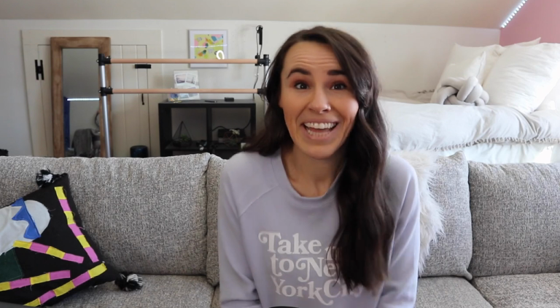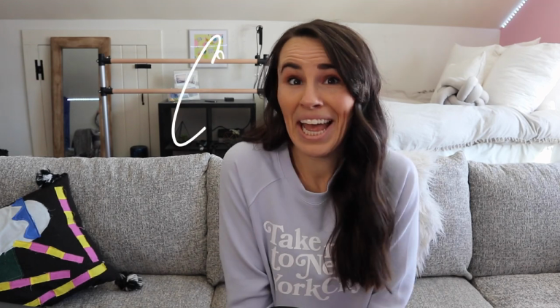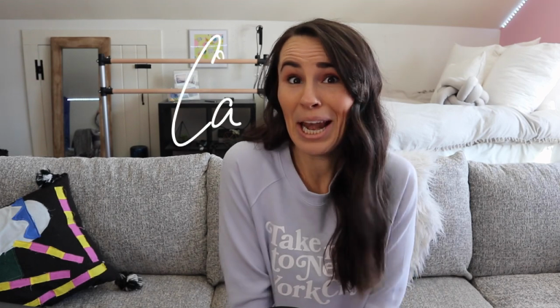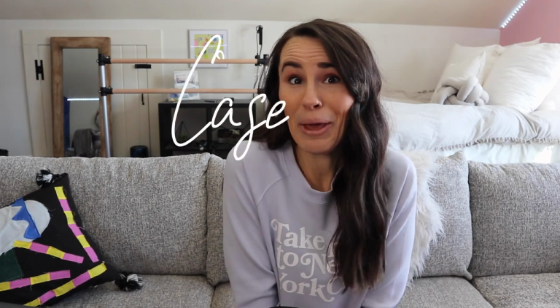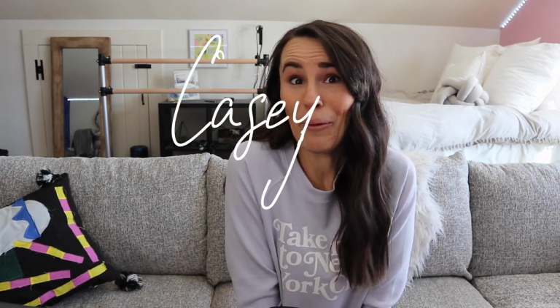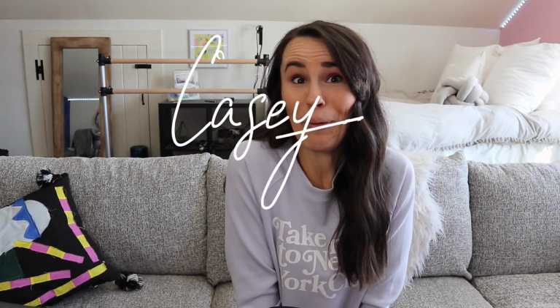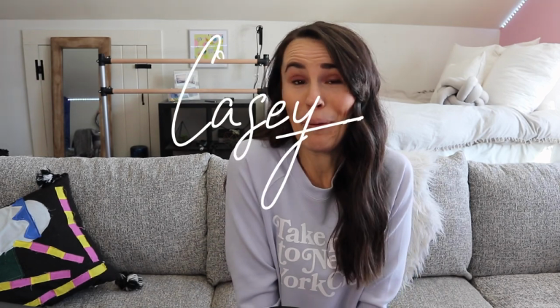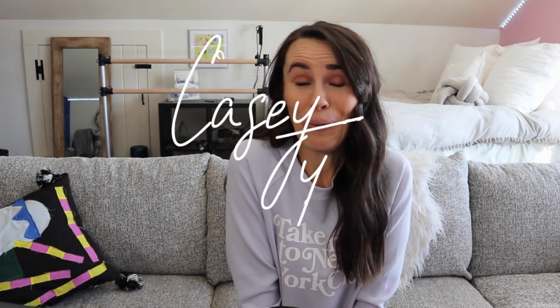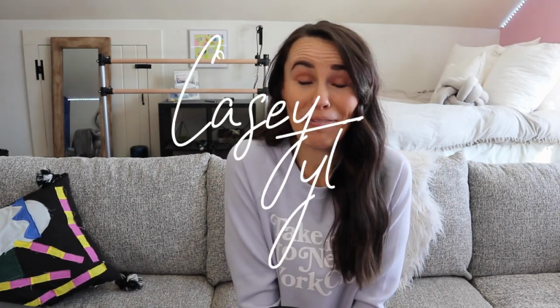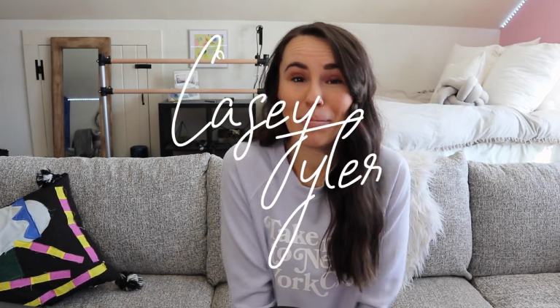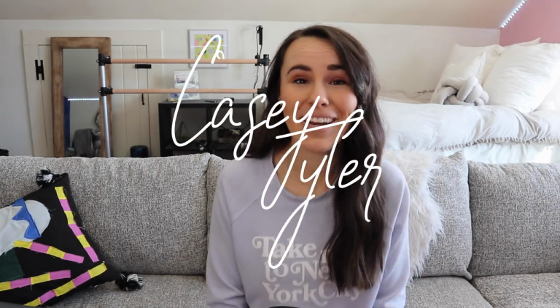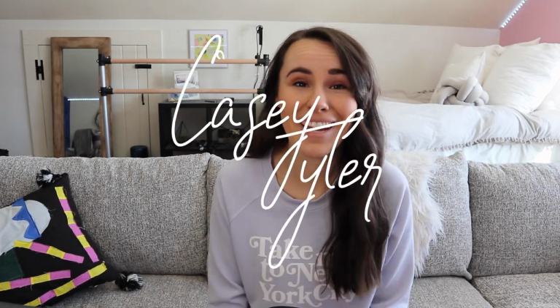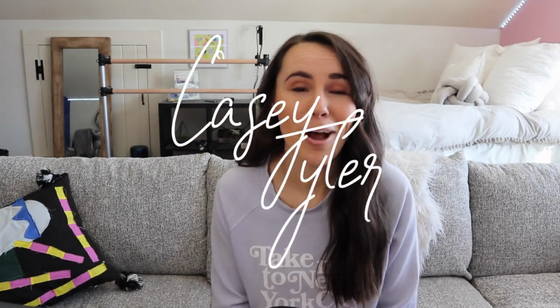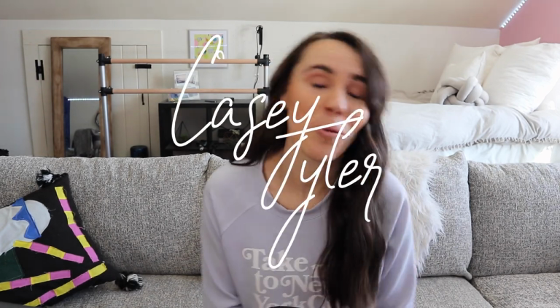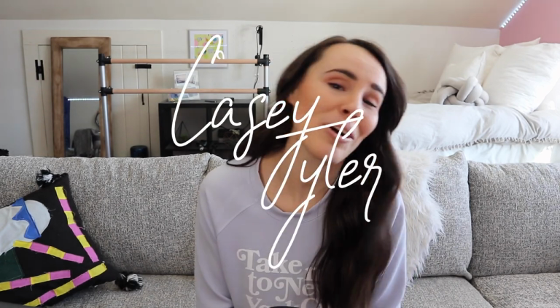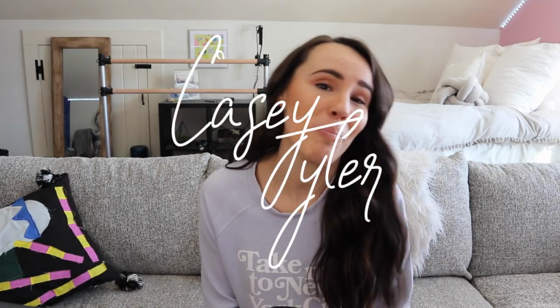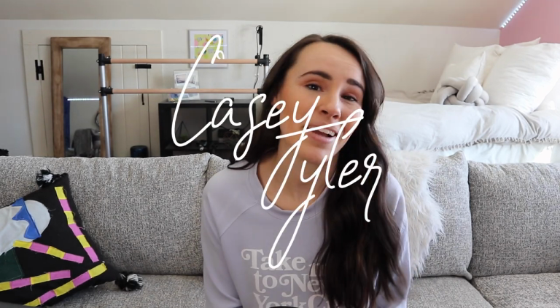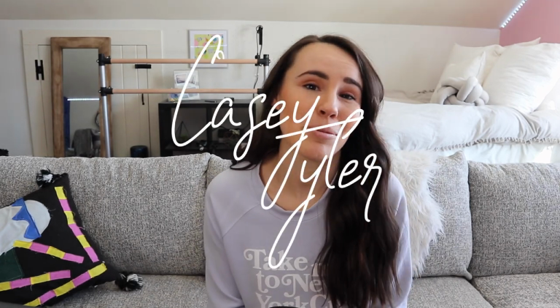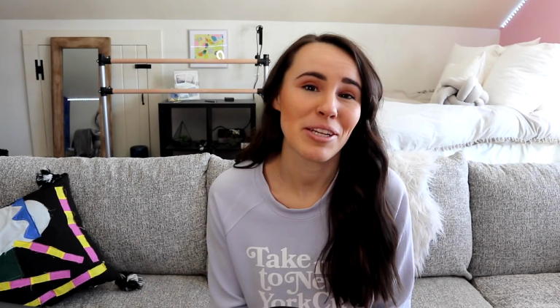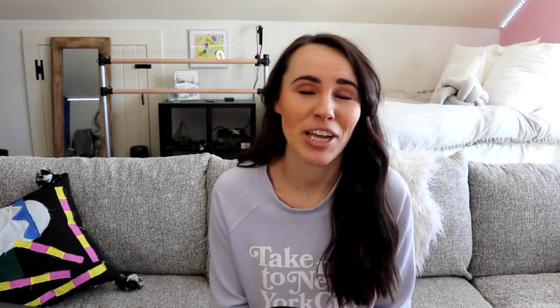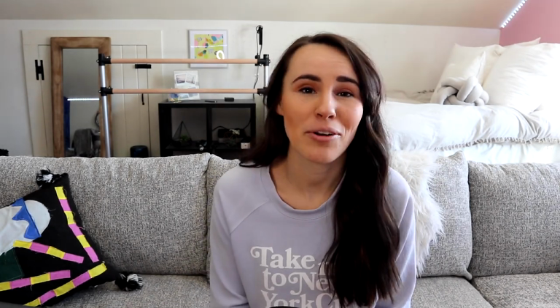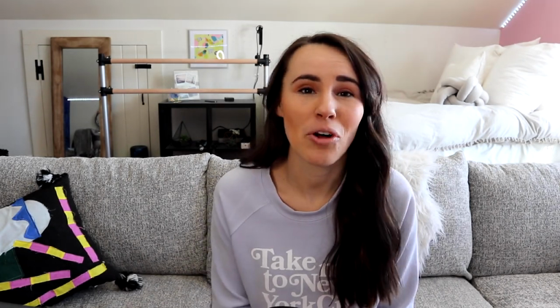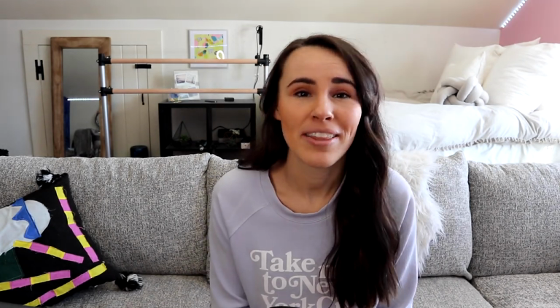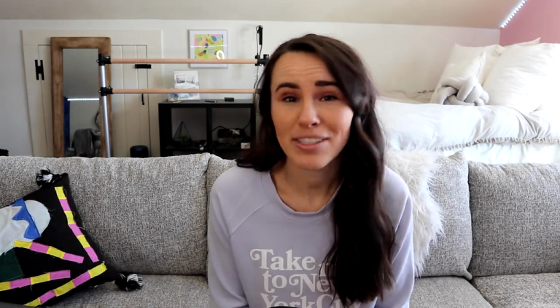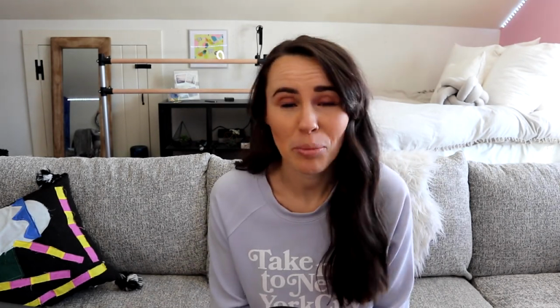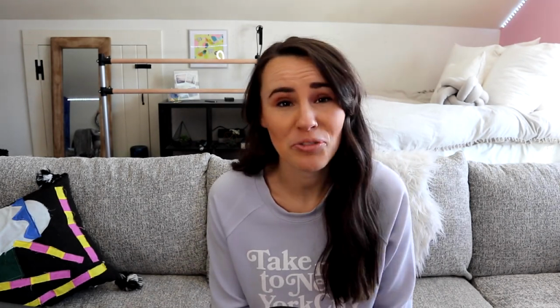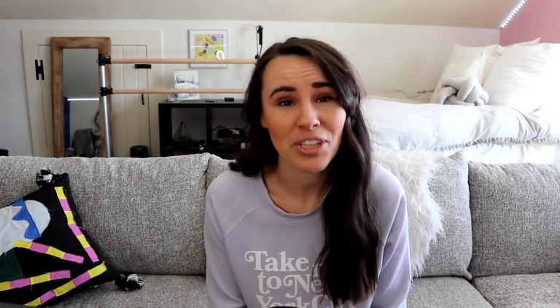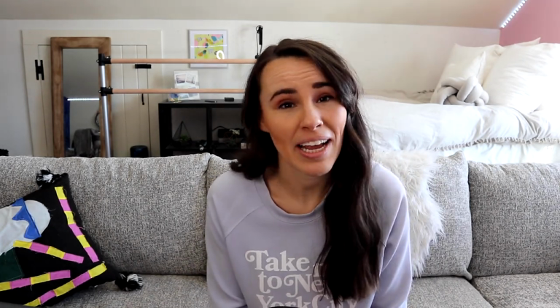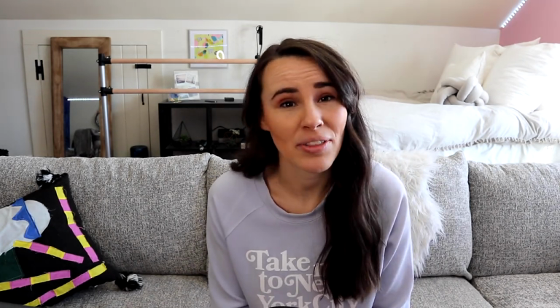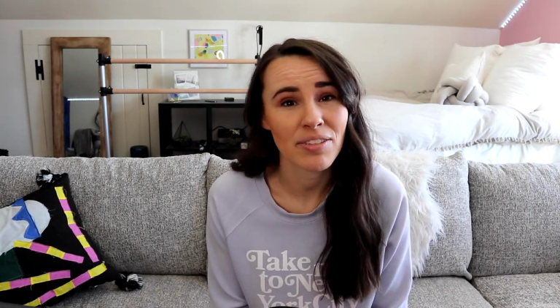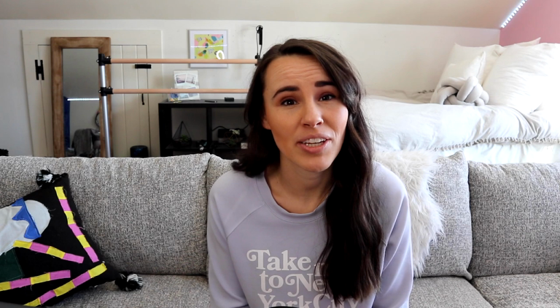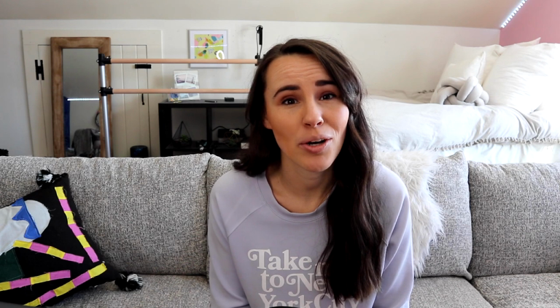Hello everybody! Welcome back to my channel. Thanks so much for checking out this video.